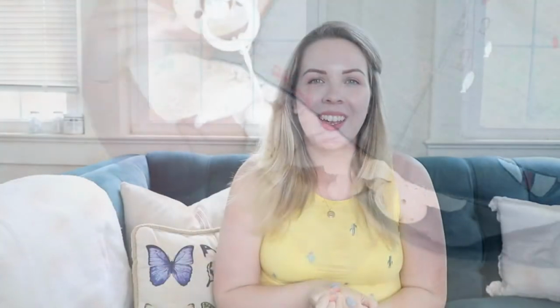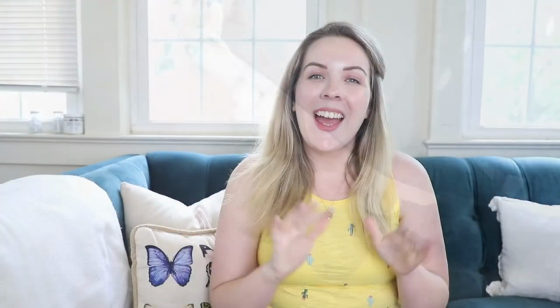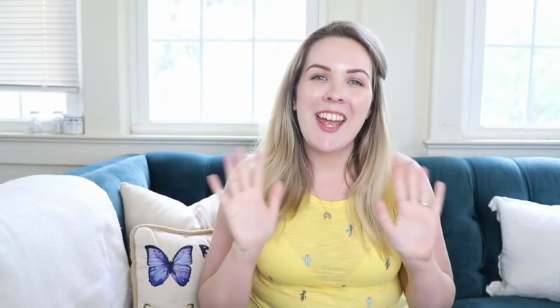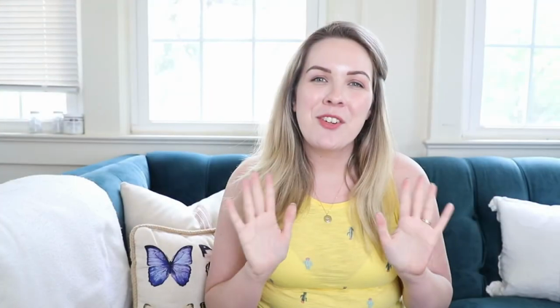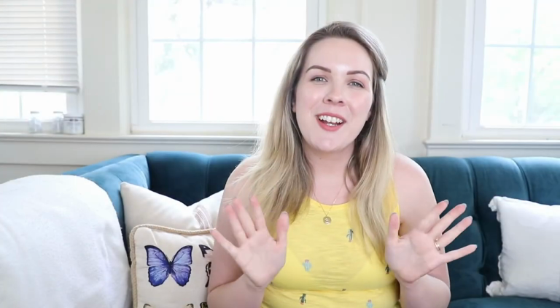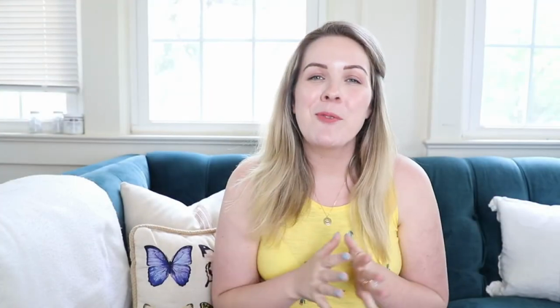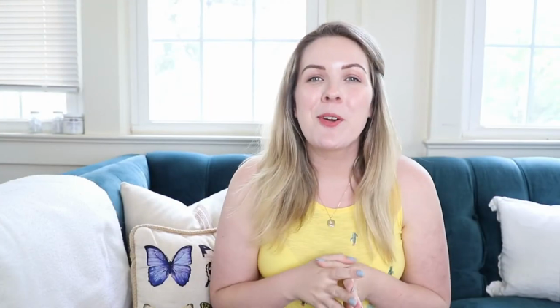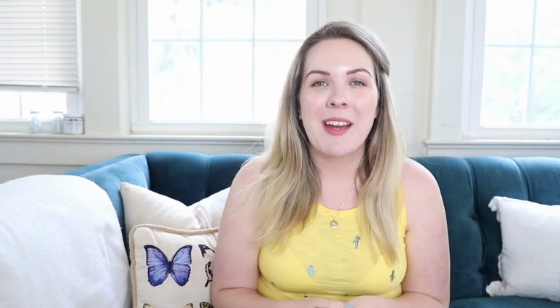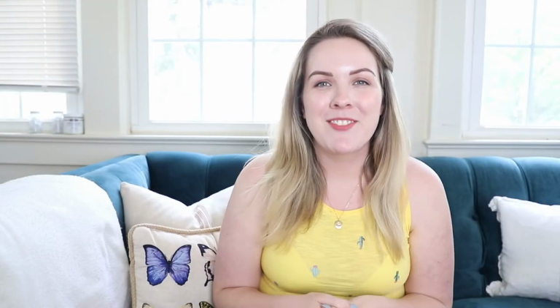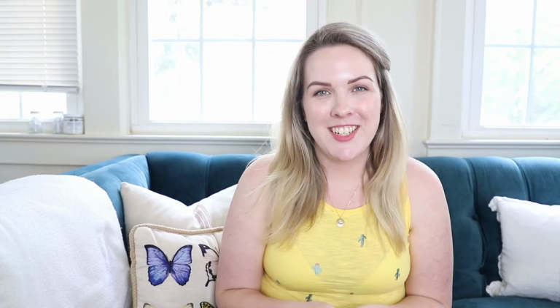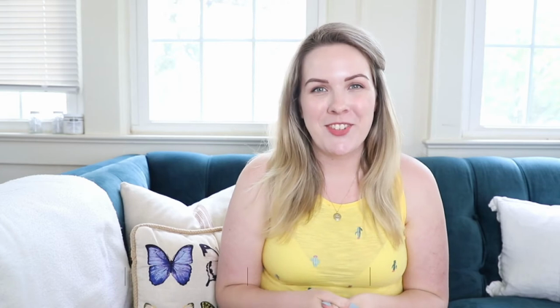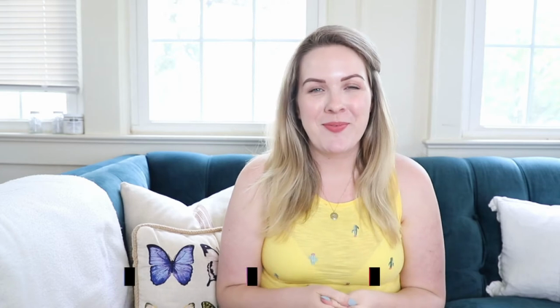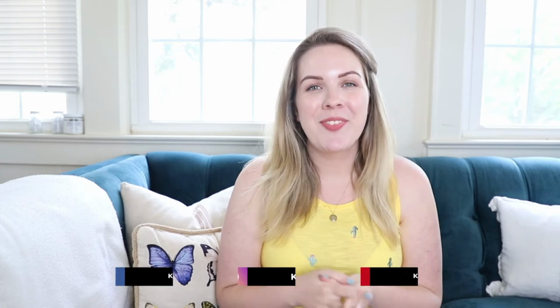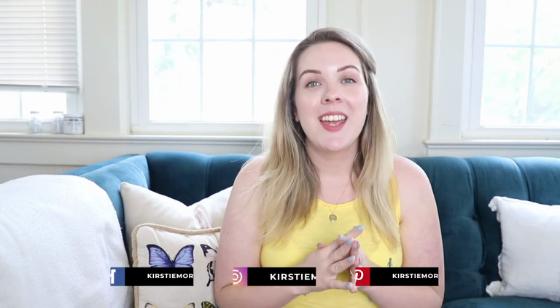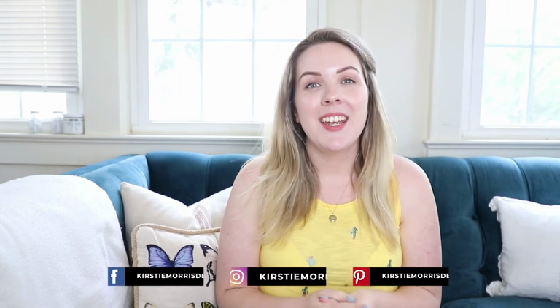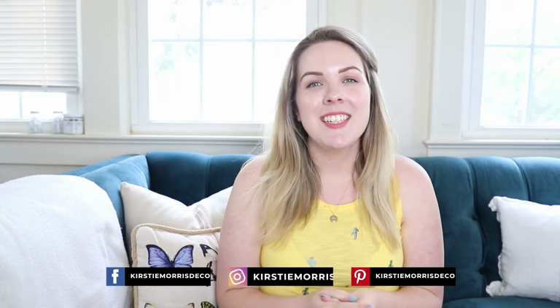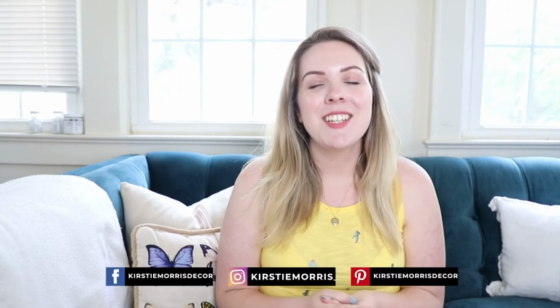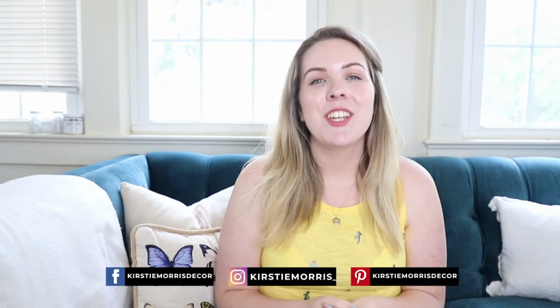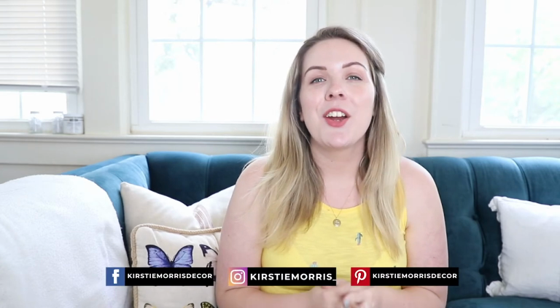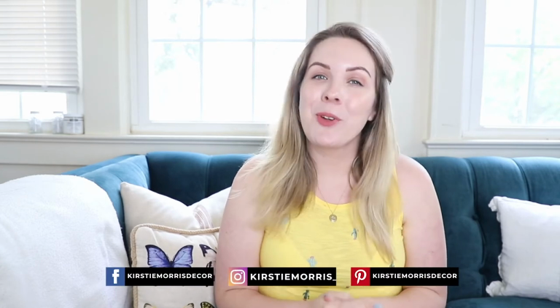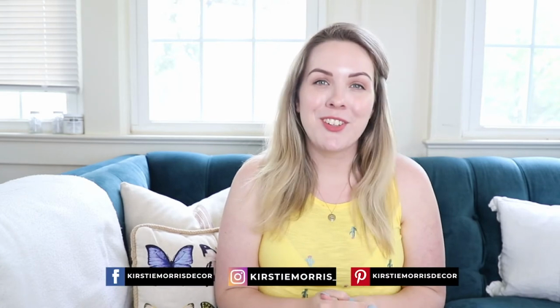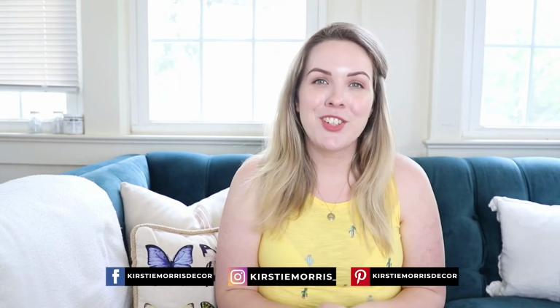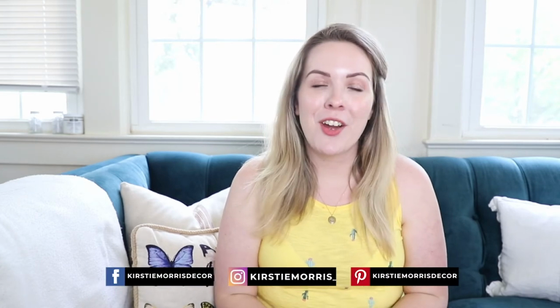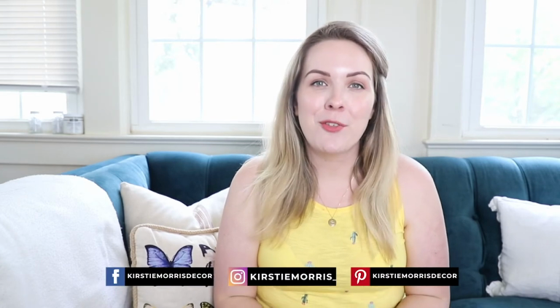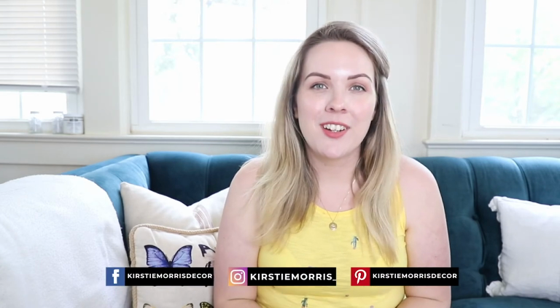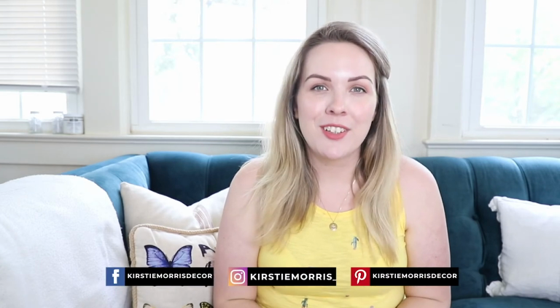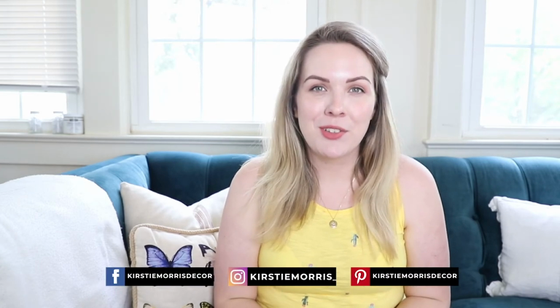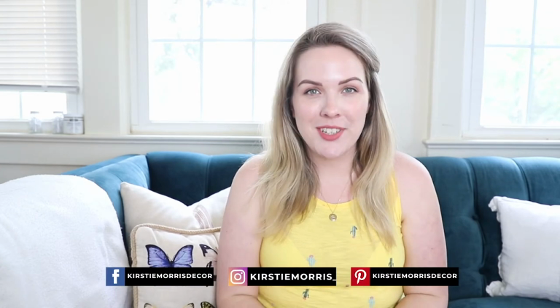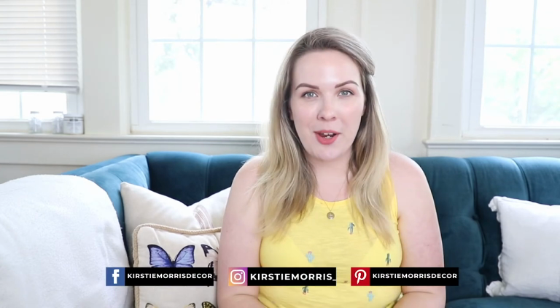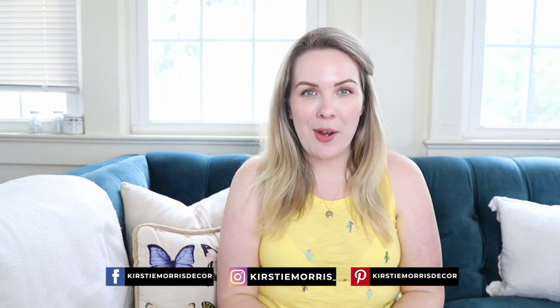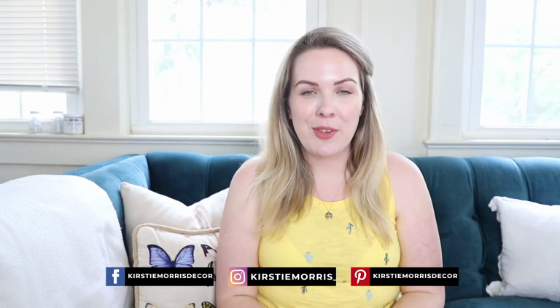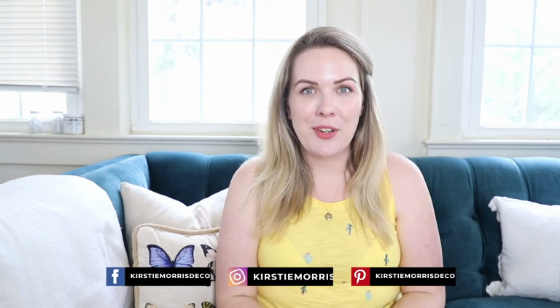Hey everyone and welcome back to my channel. In today's video I'm going to share a fun little DIY with you.